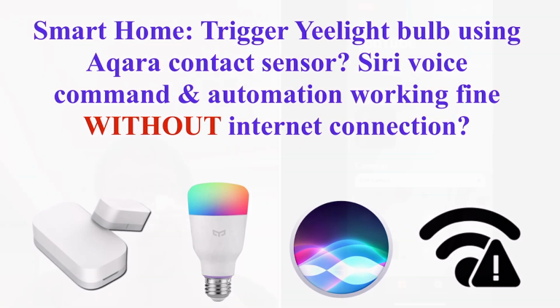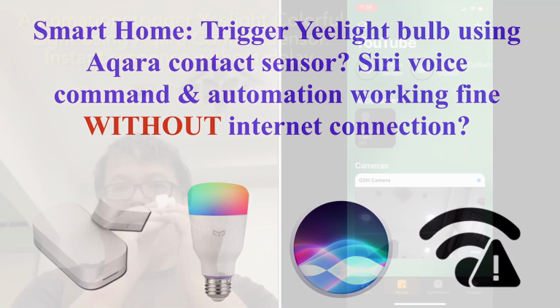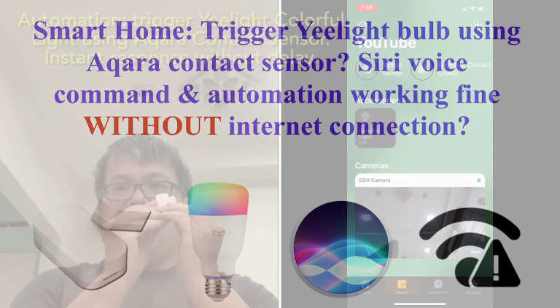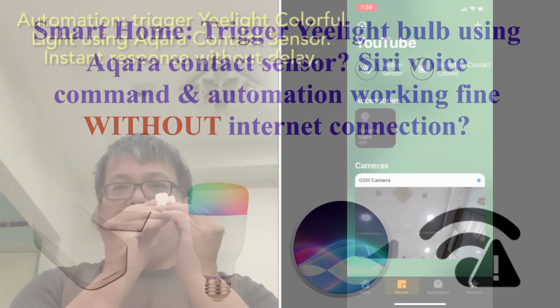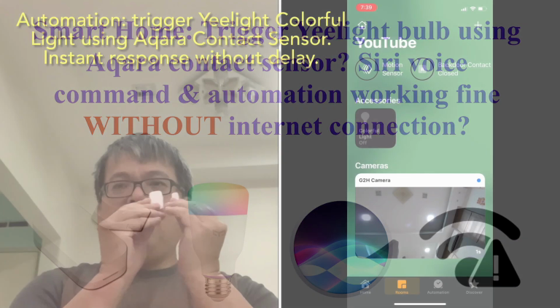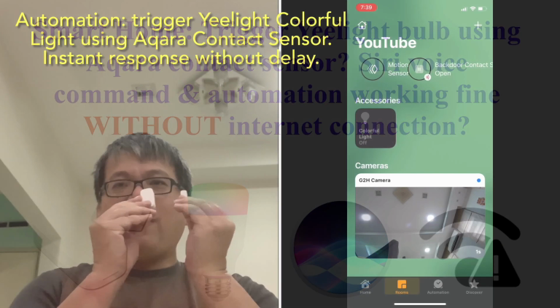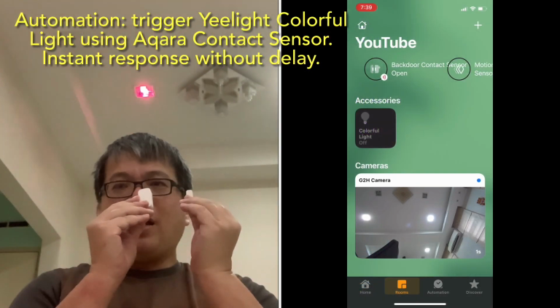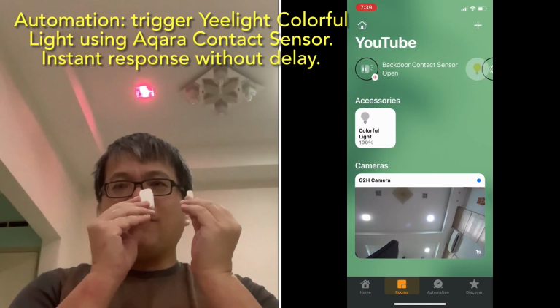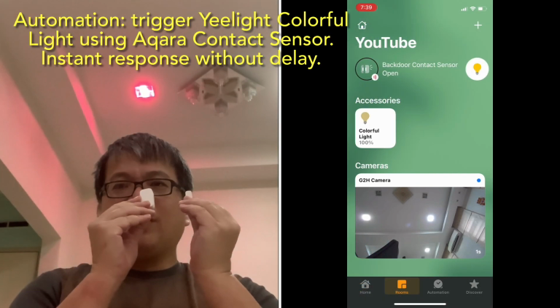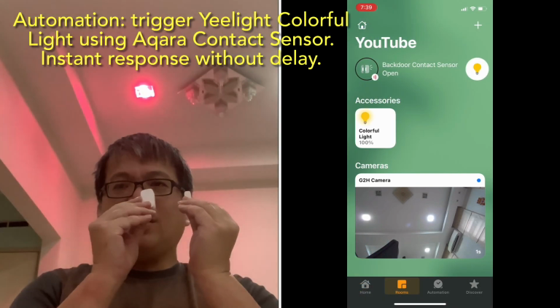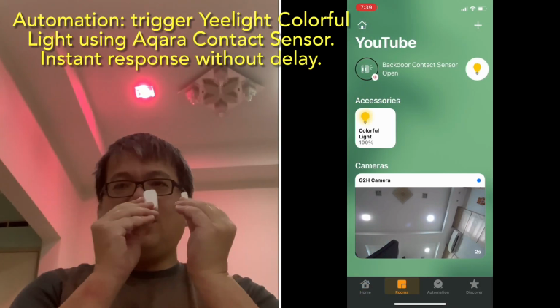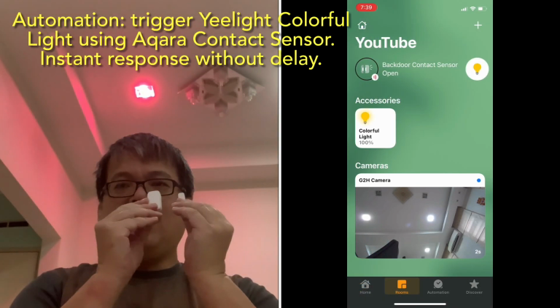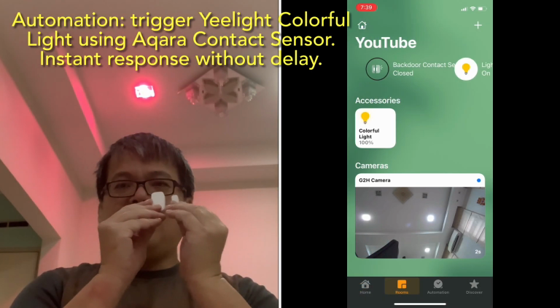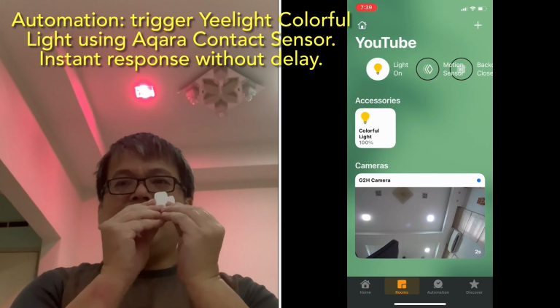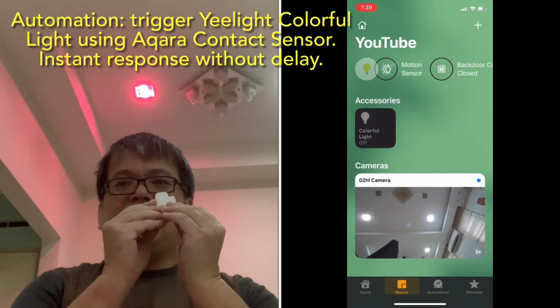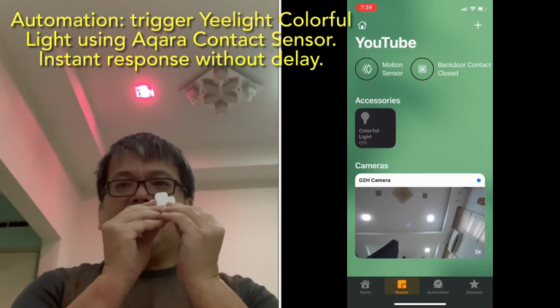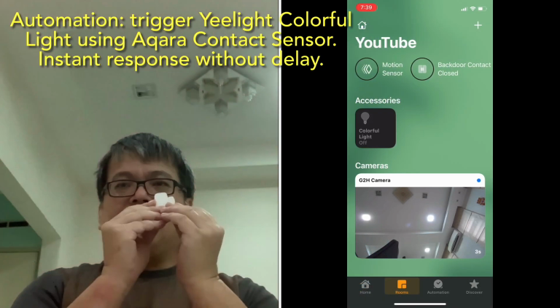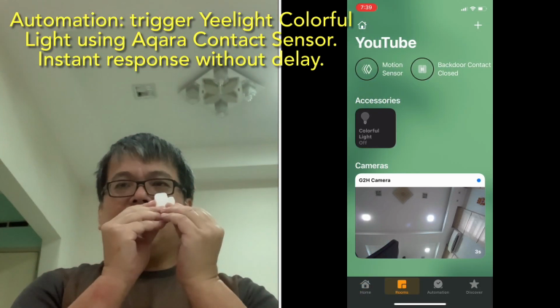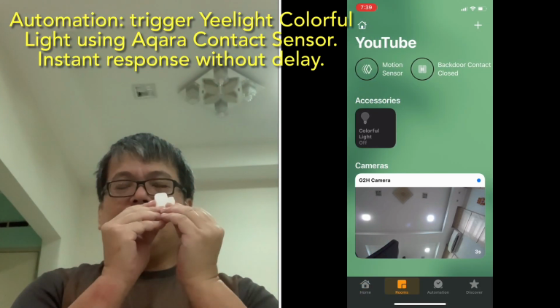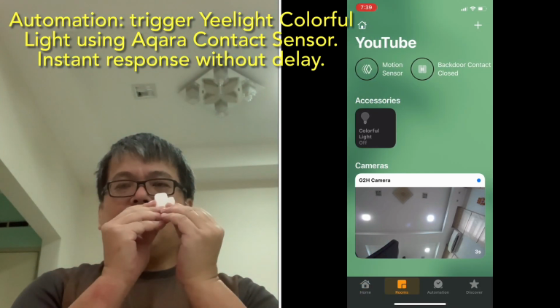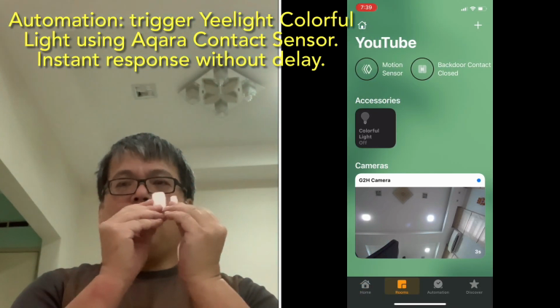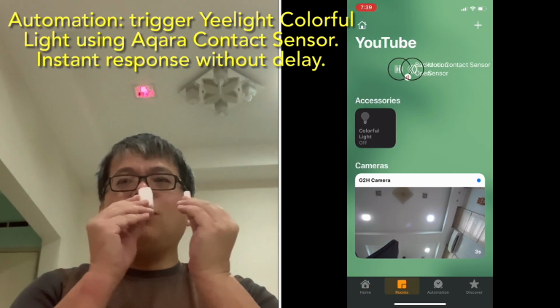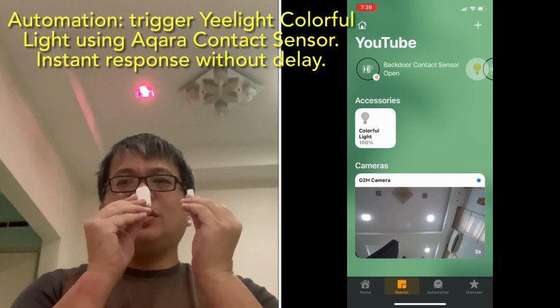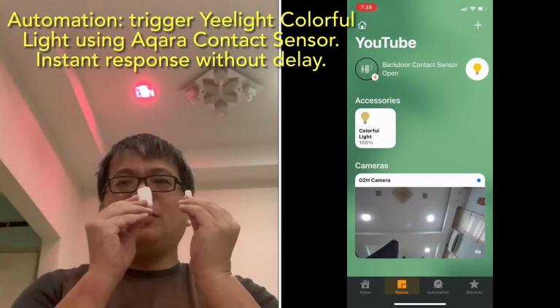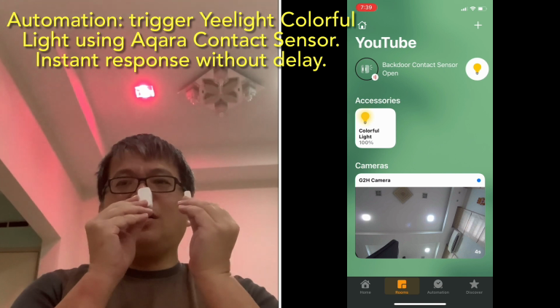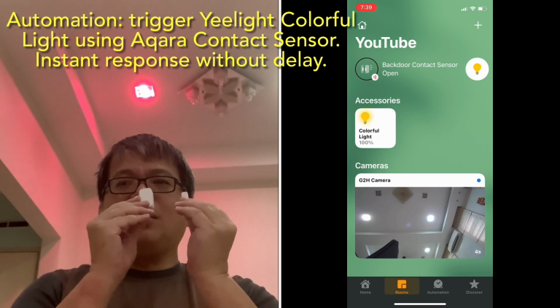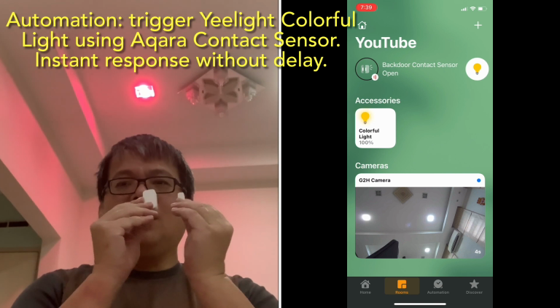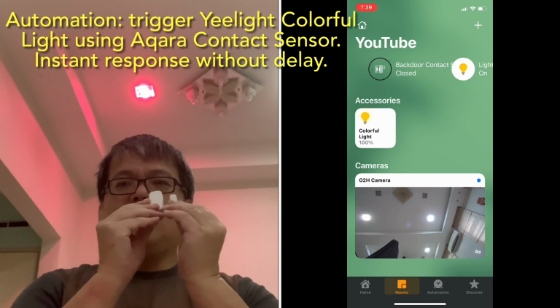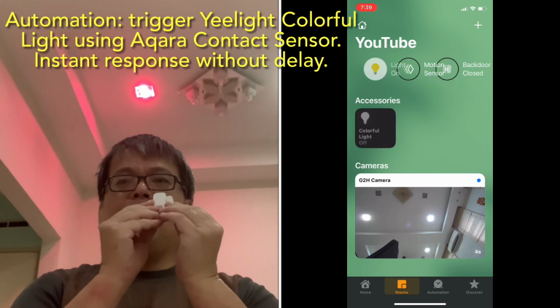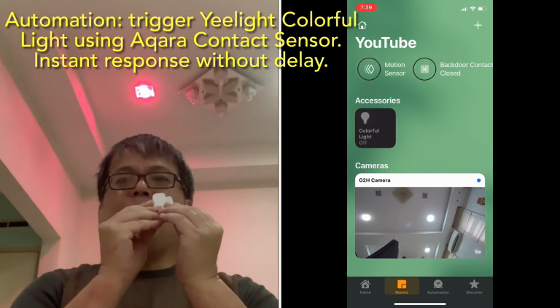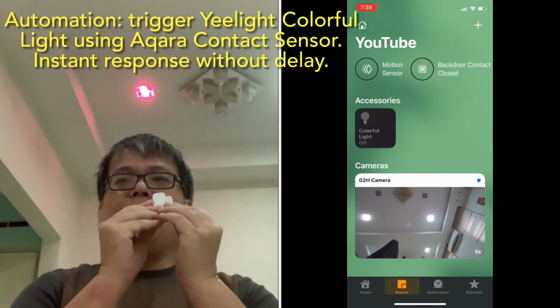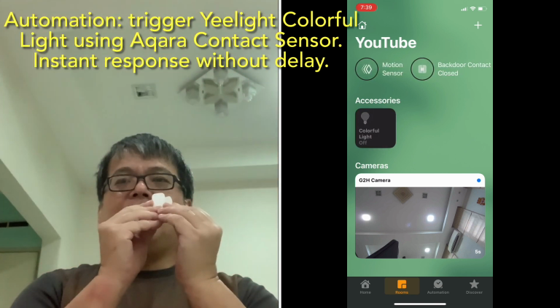In fact, it is instant. Almost instant. No more delay.